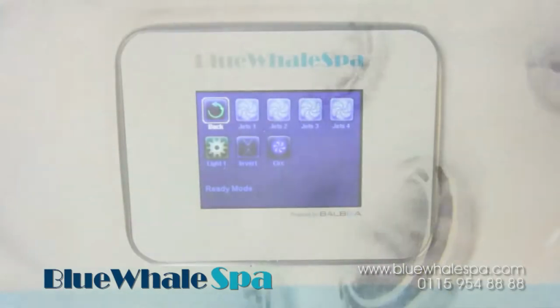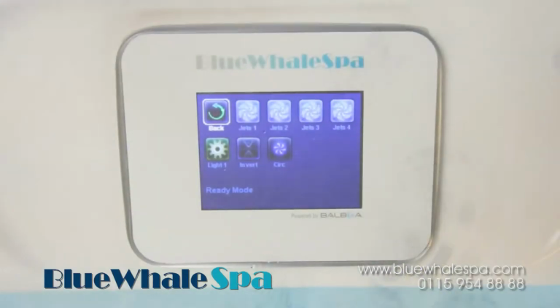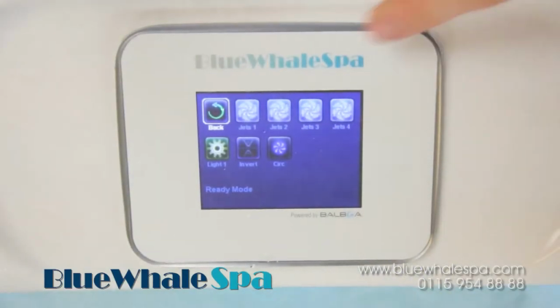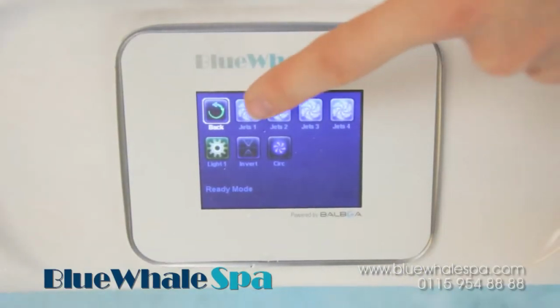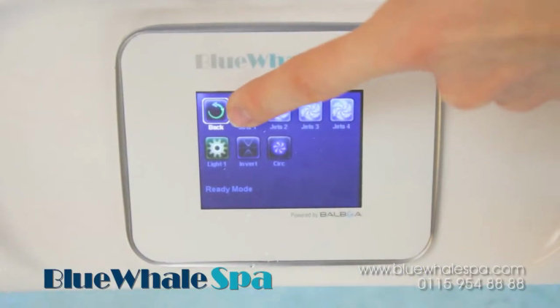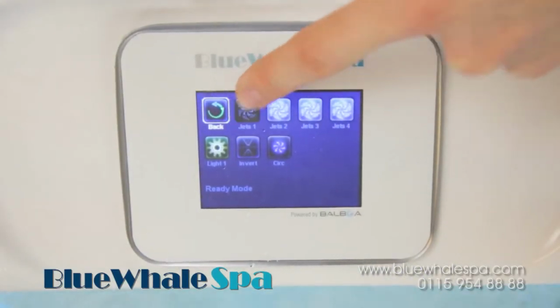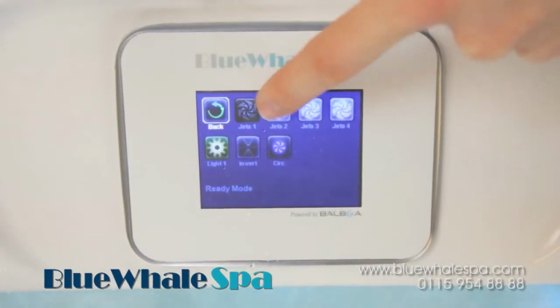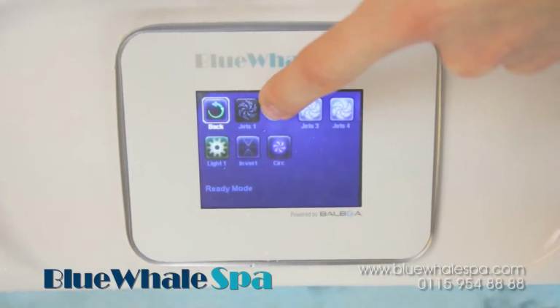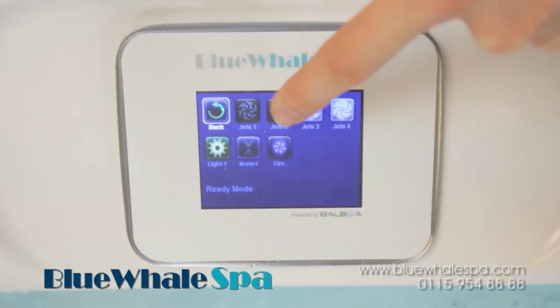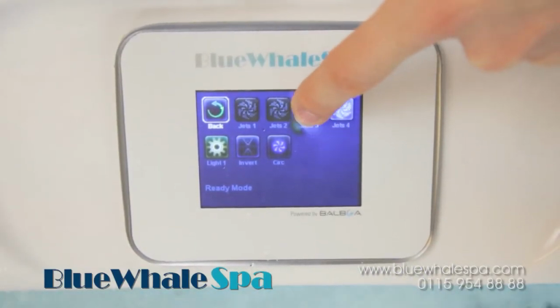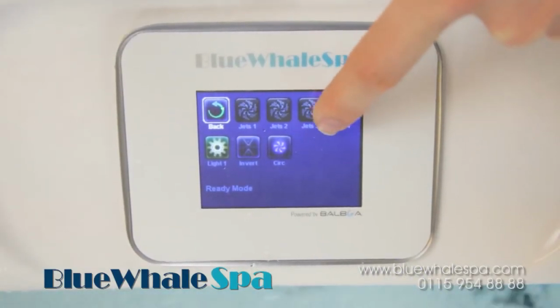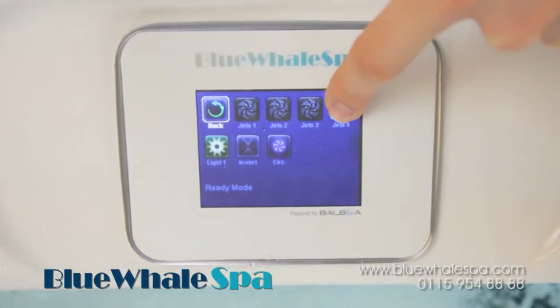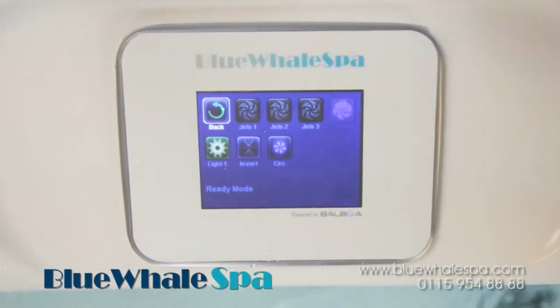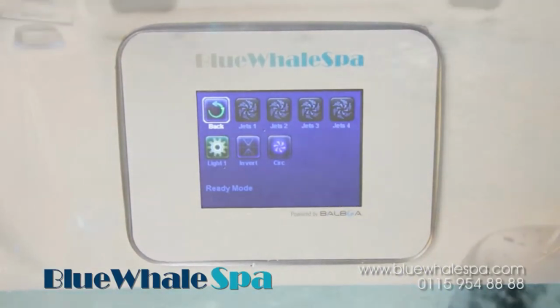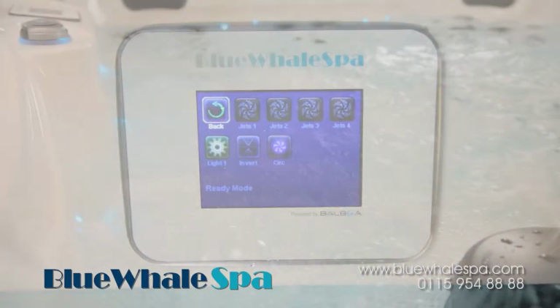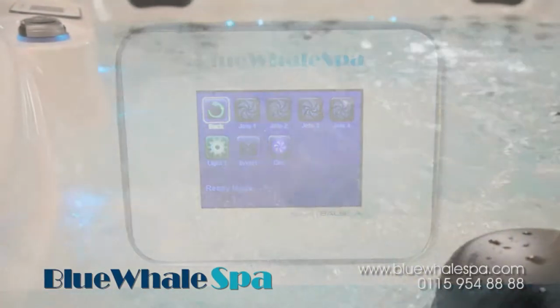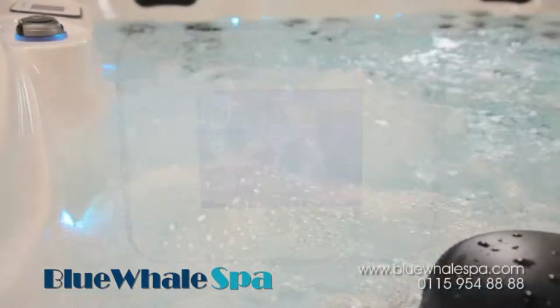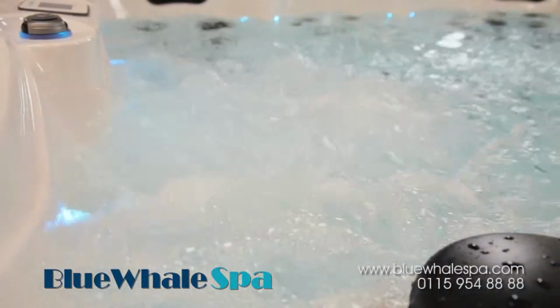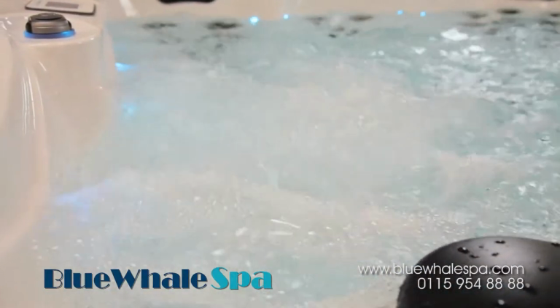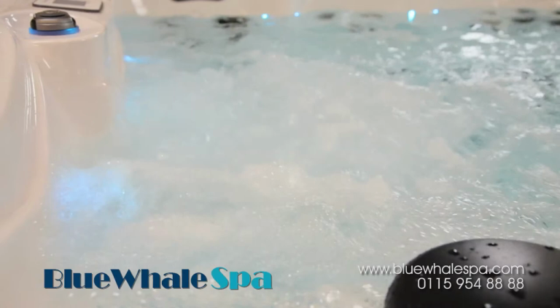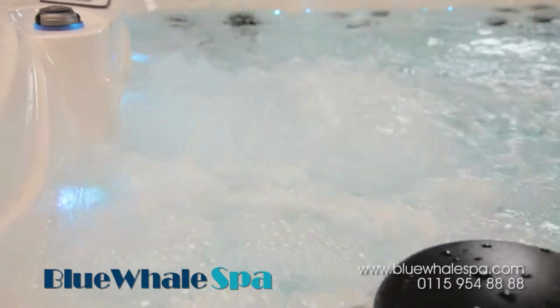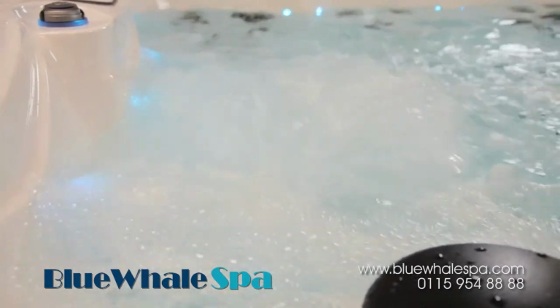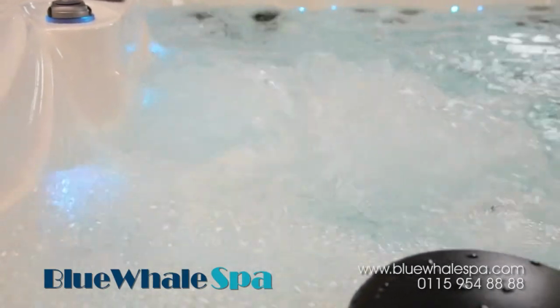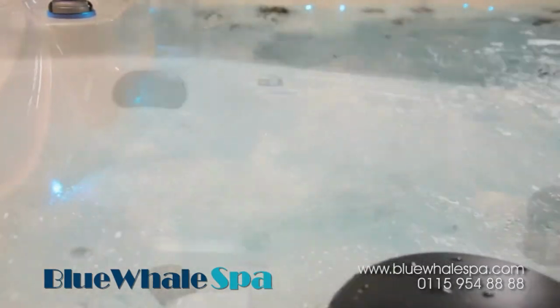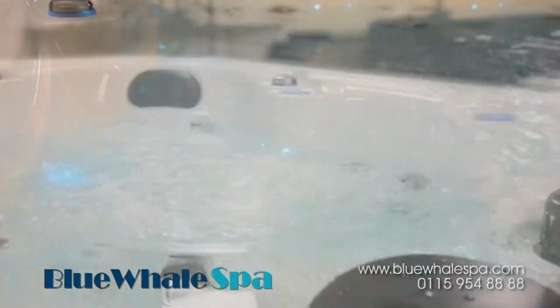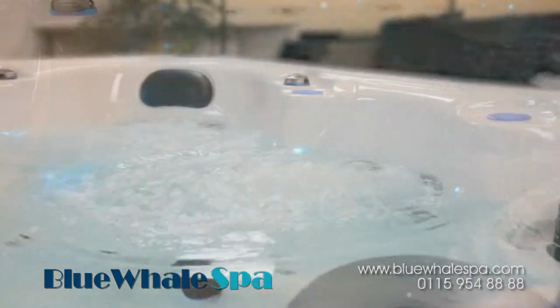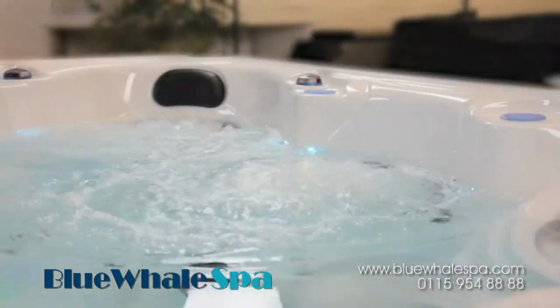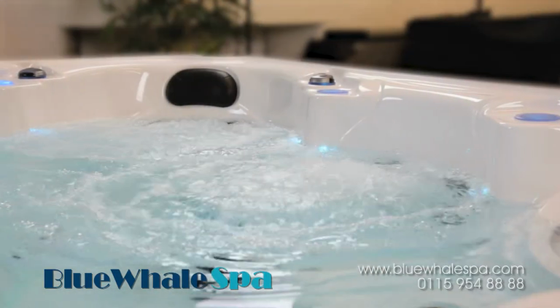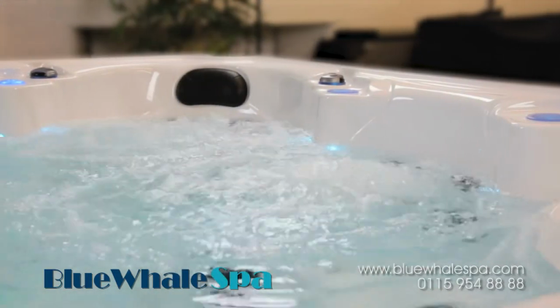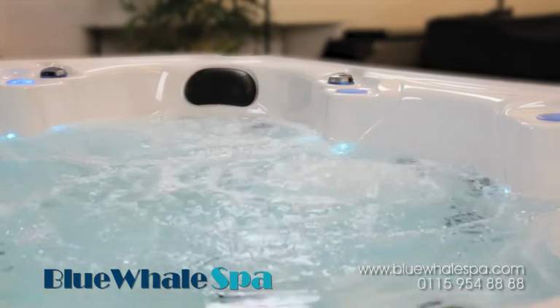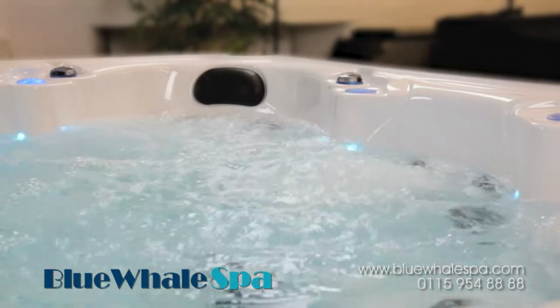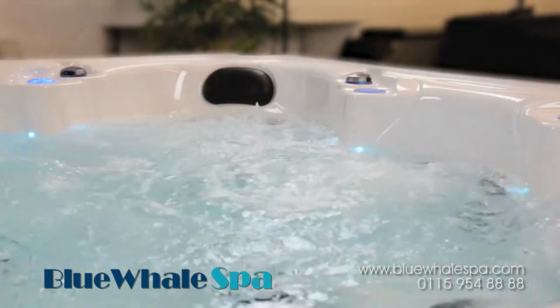You can choose to run only the pumps you need for the number of people in the hot tub. The Spa Command system means that energy used can be controlled more efficiently.